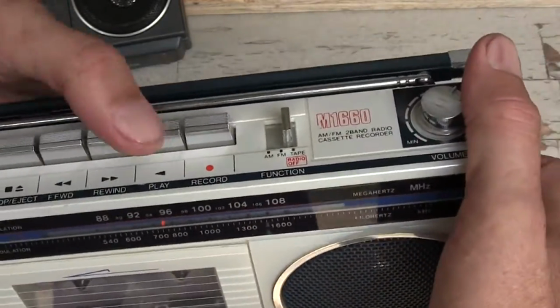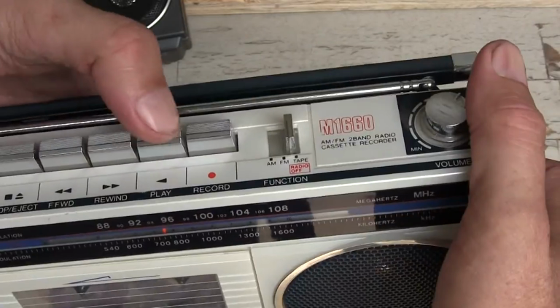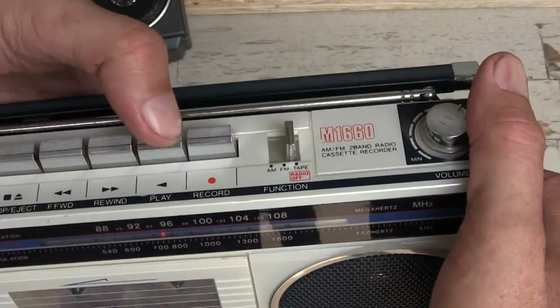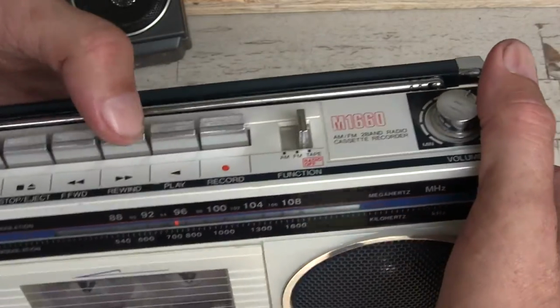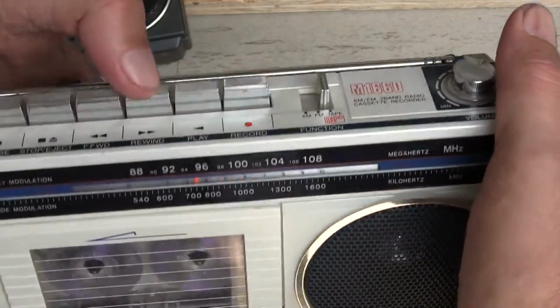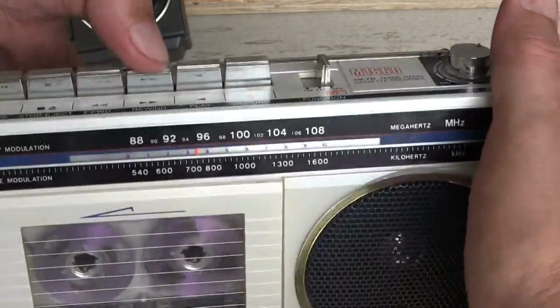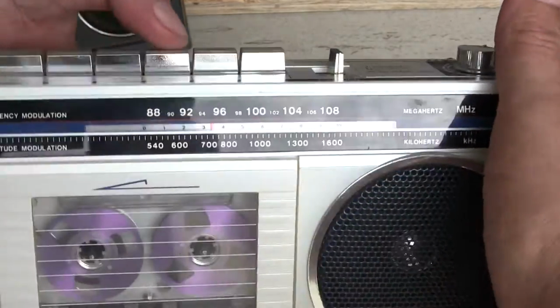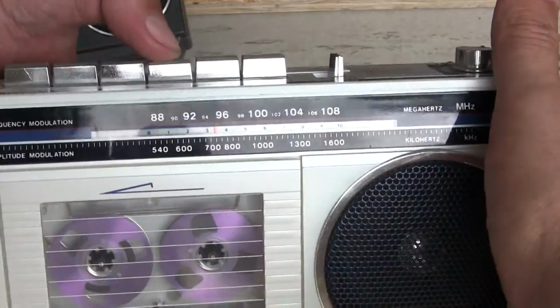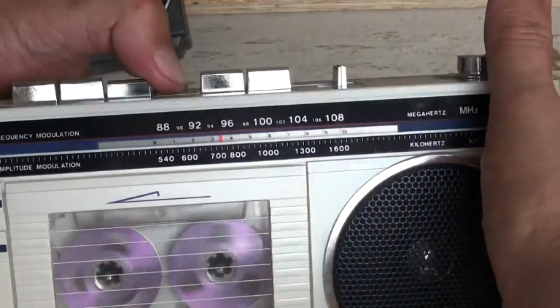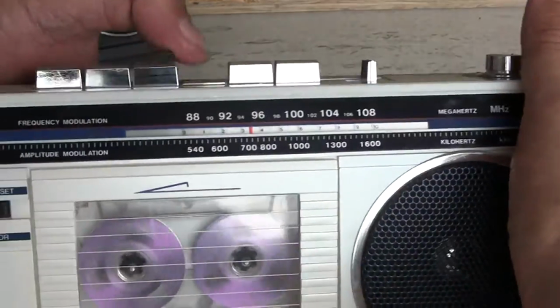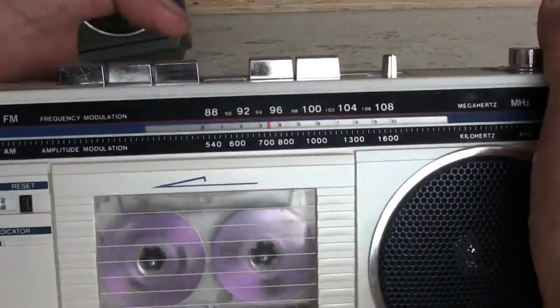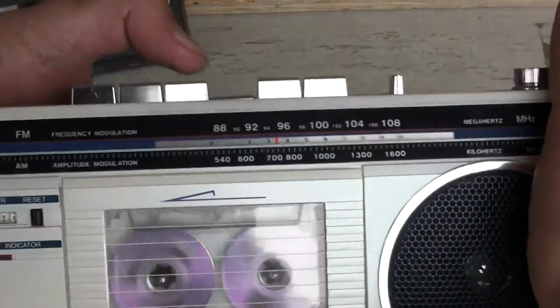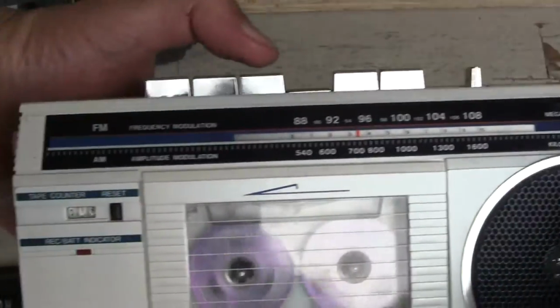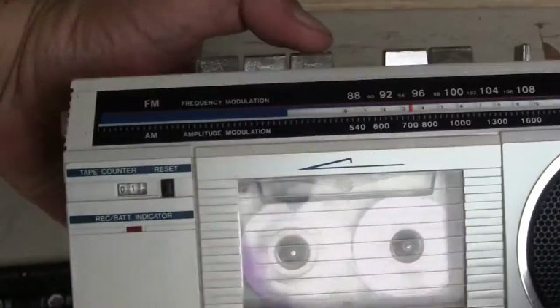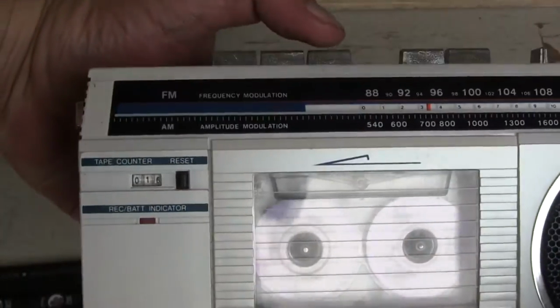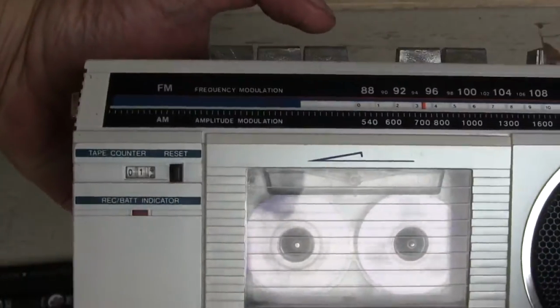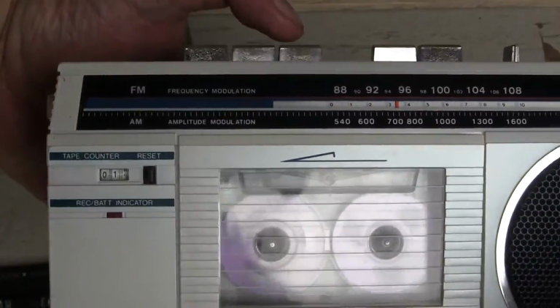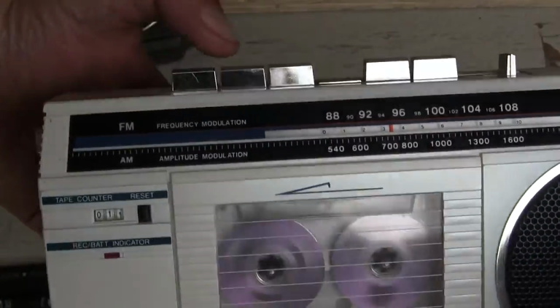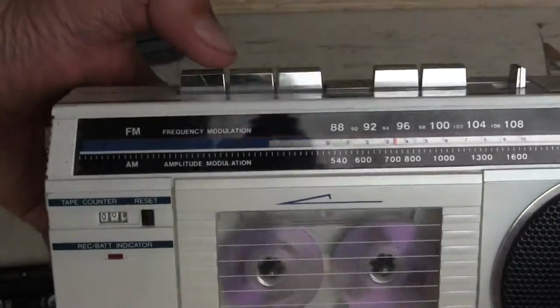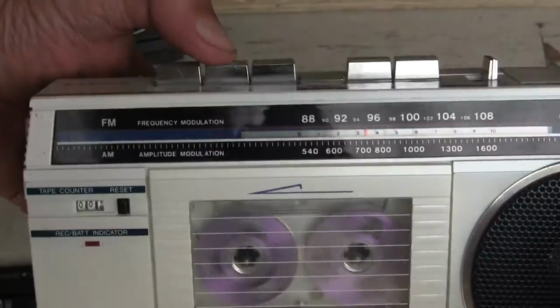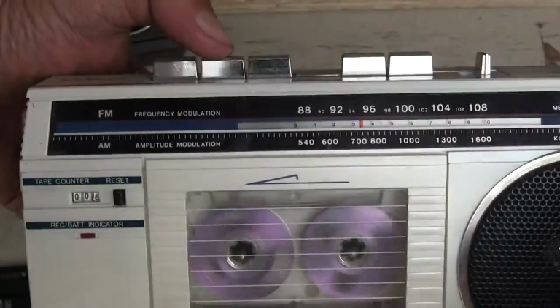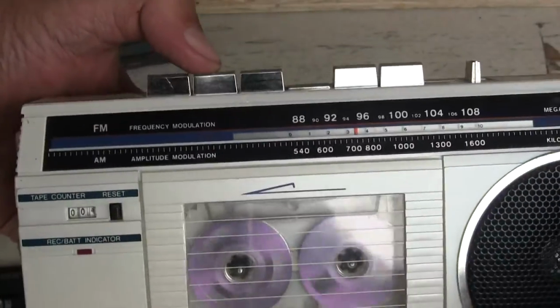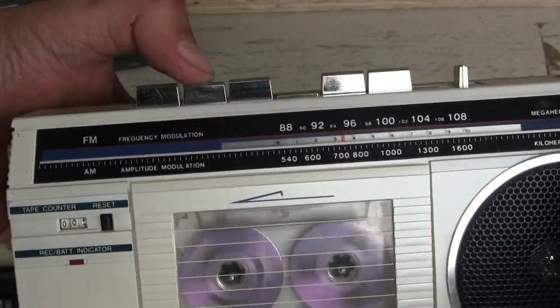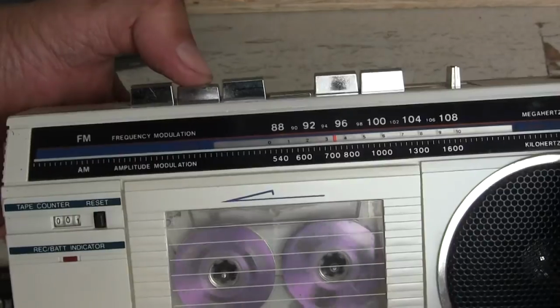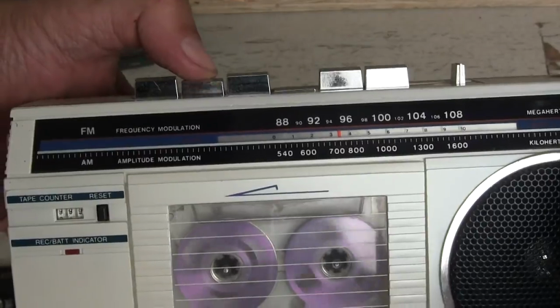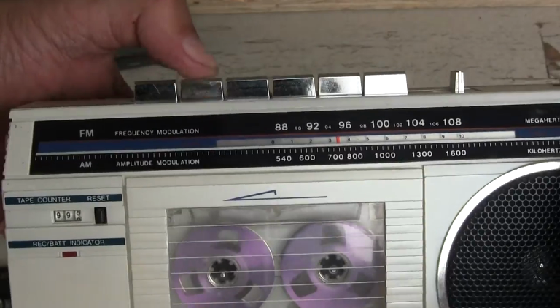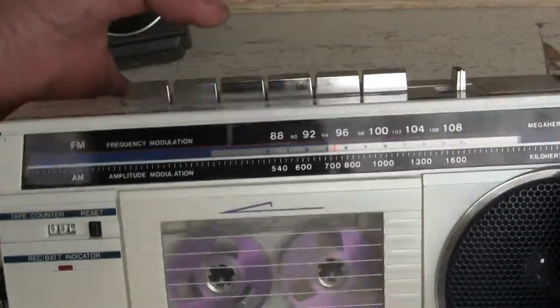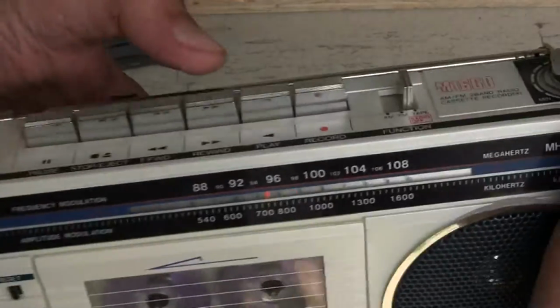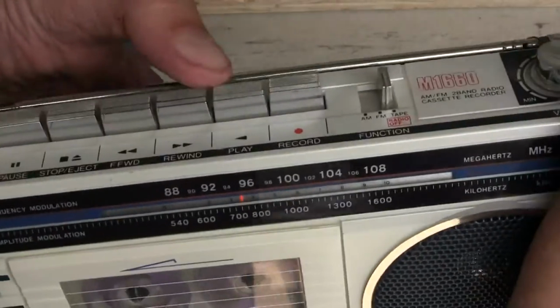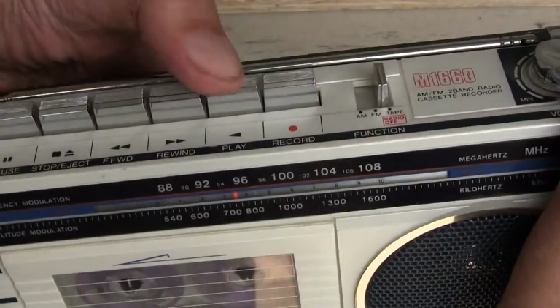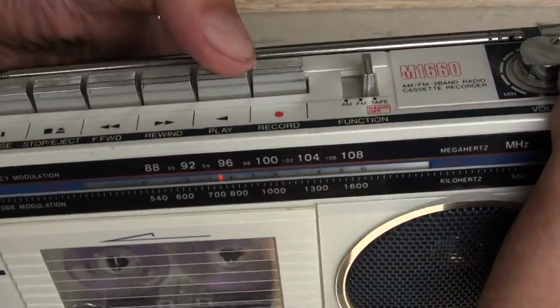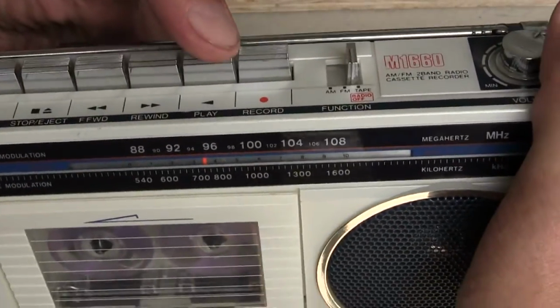Let's go back and rewind to zero, since we were using the tape counter. Back to there. Let's hit play.